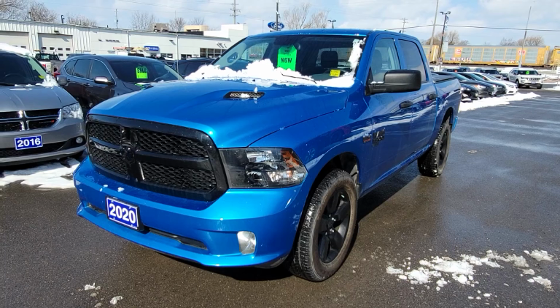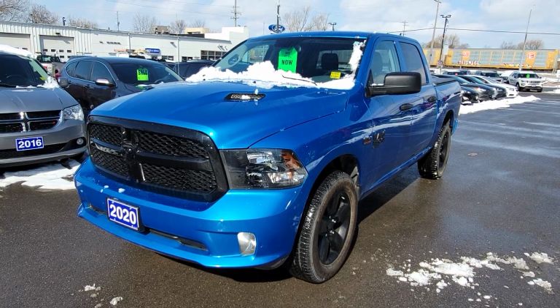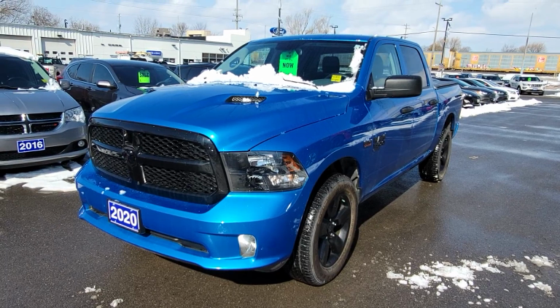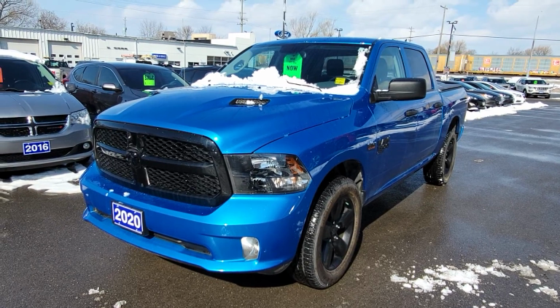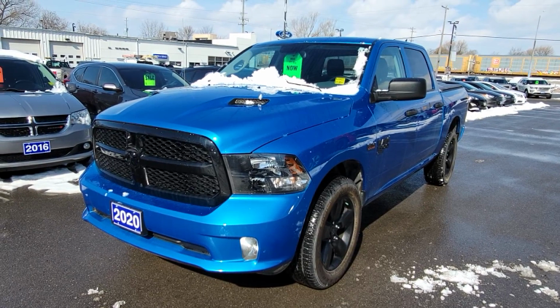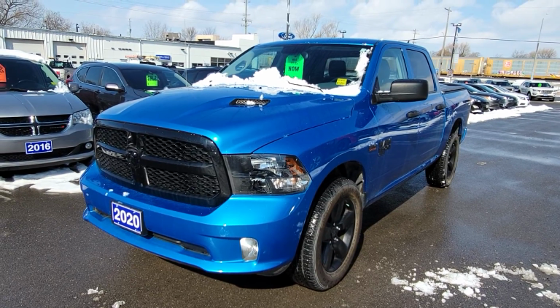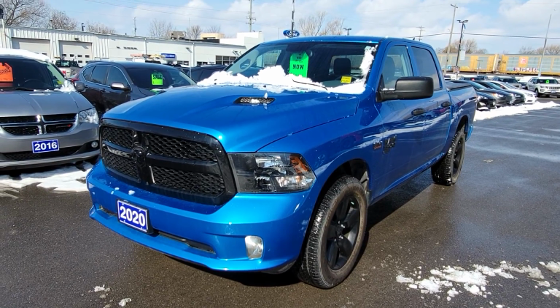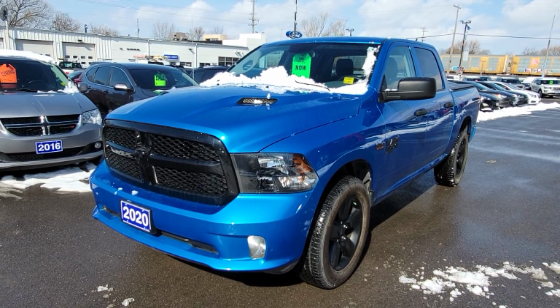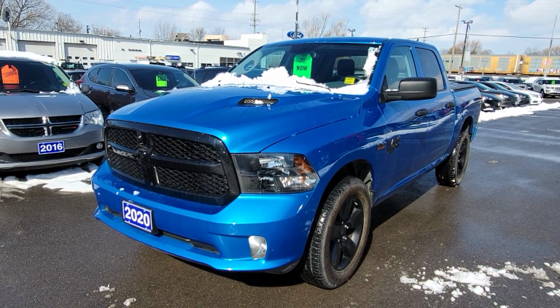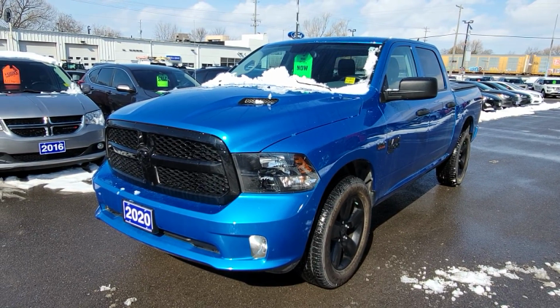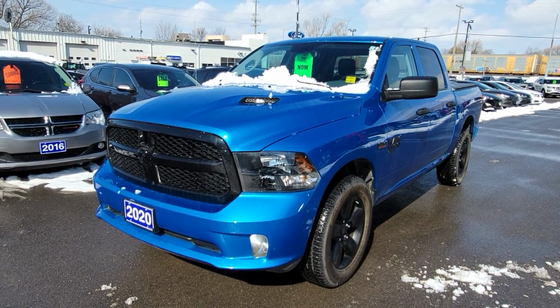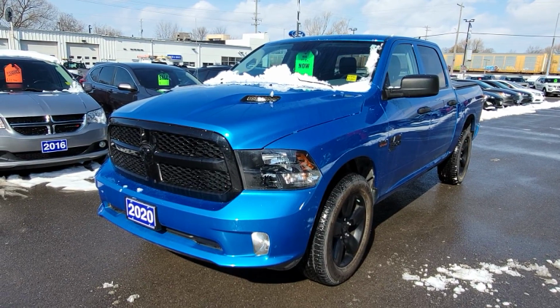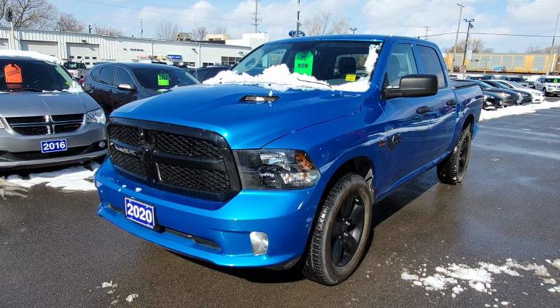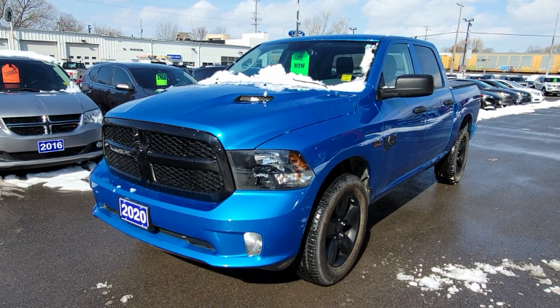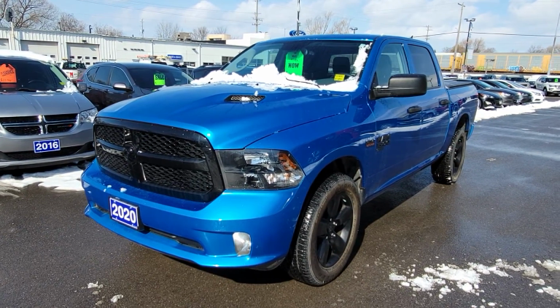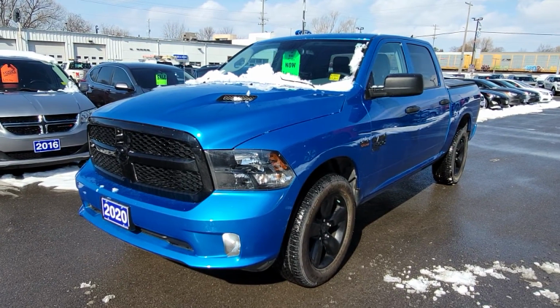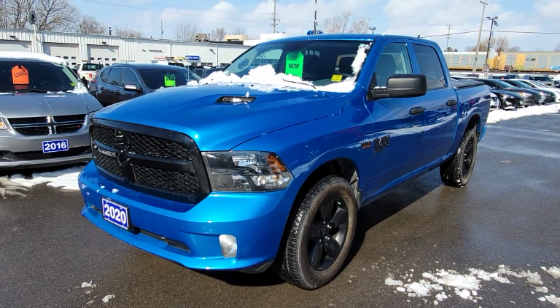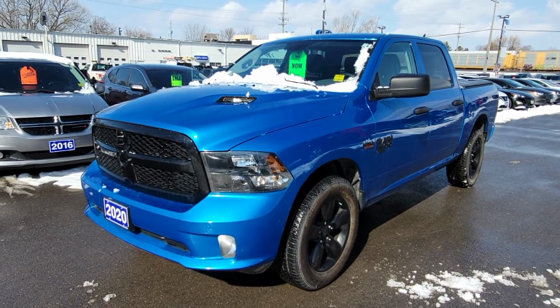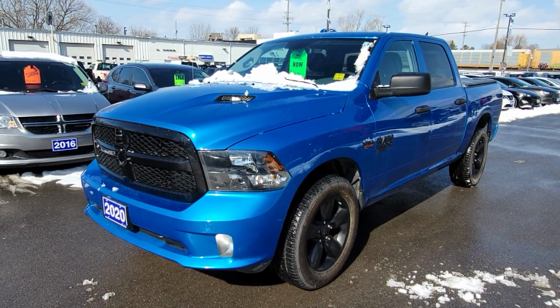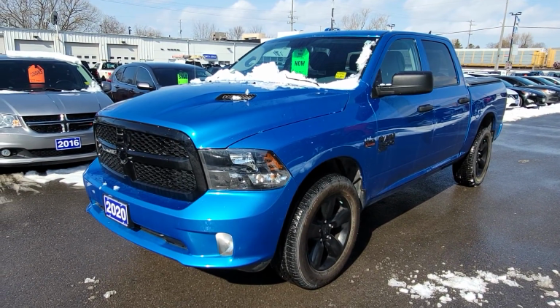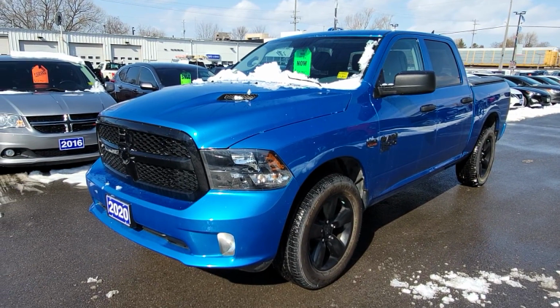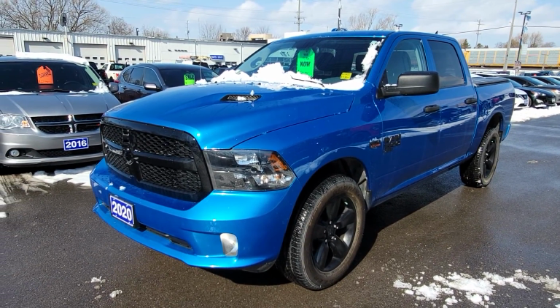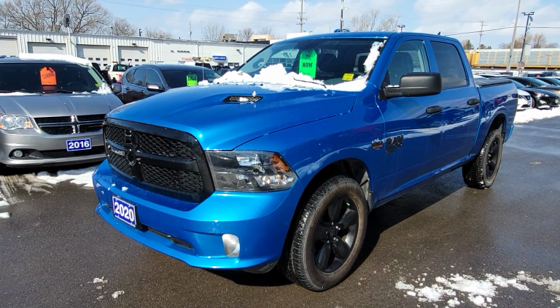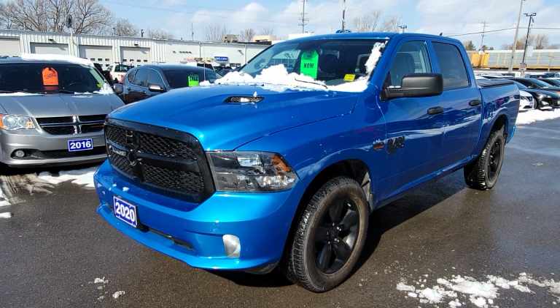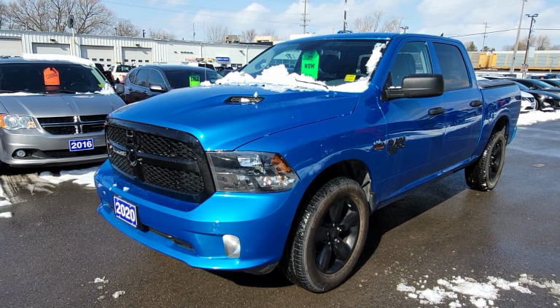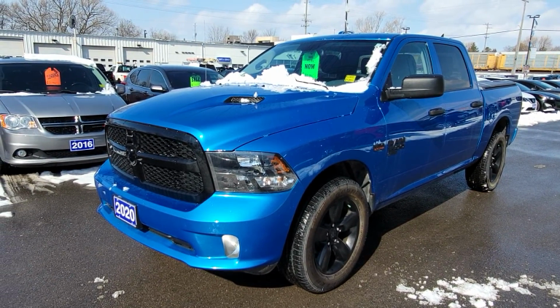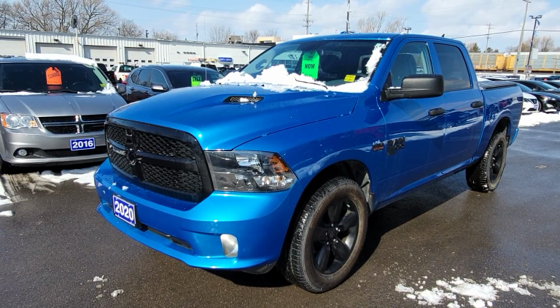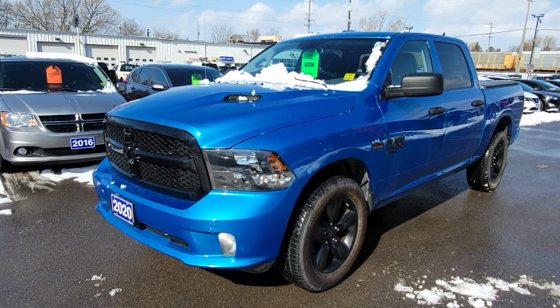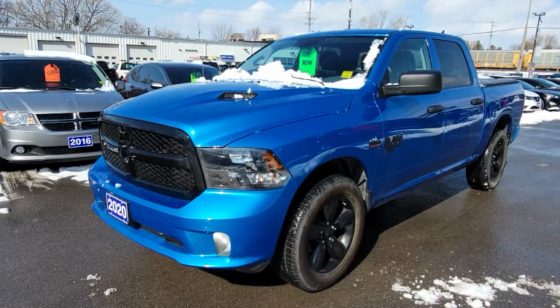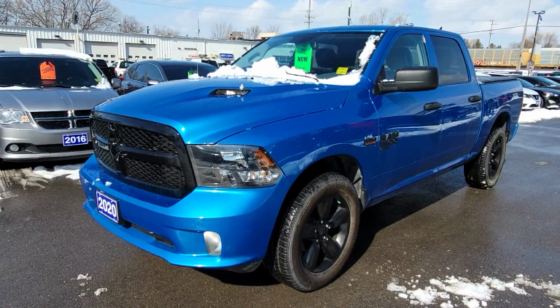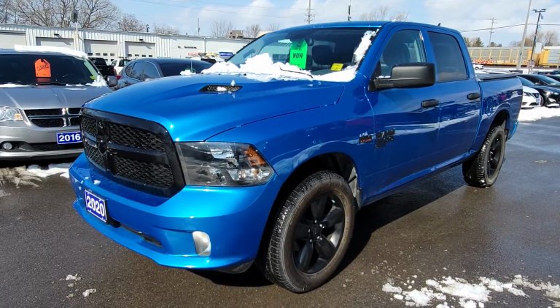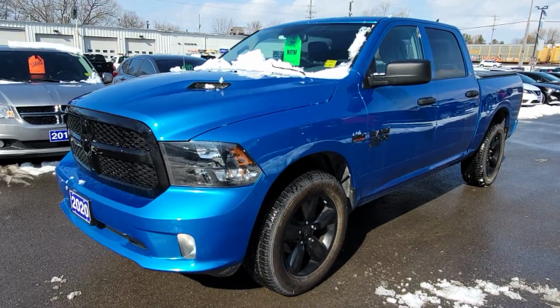Hey Brian, it's Greg from Brayden Ford. Just wanted to do a quick video of this 2020 Ram here we've got.